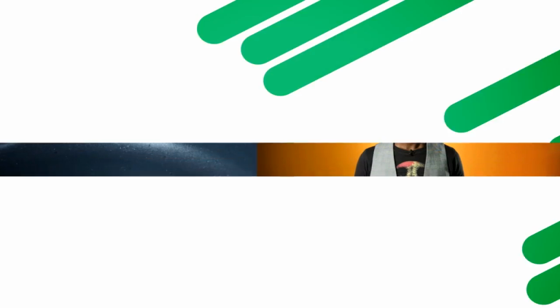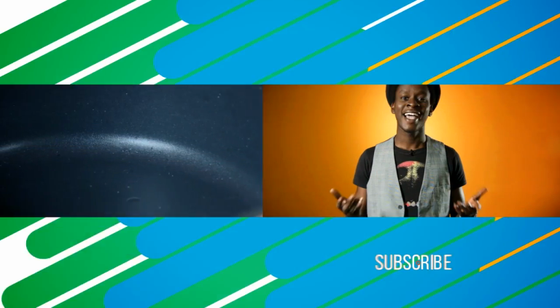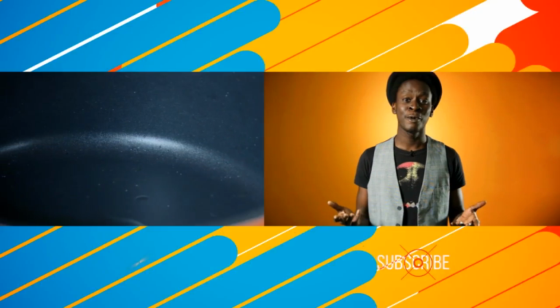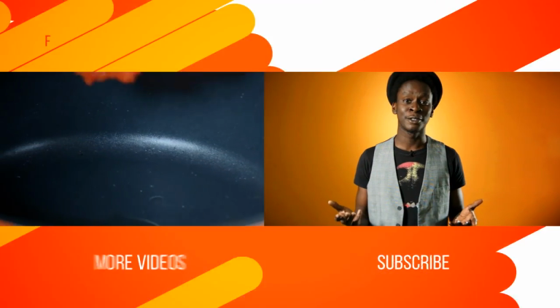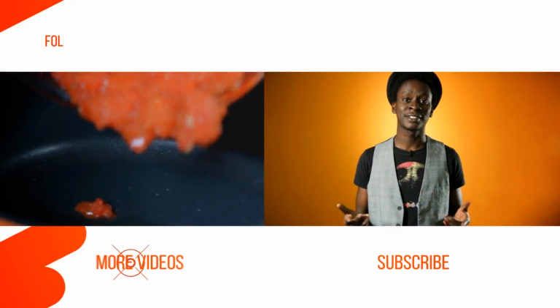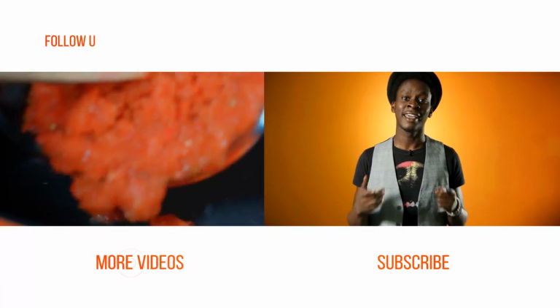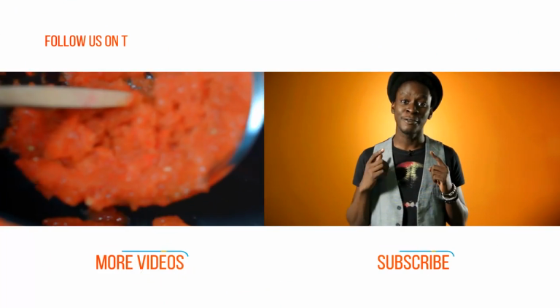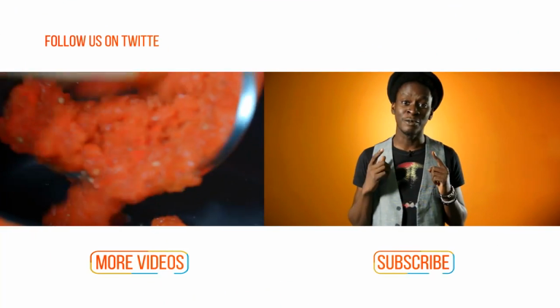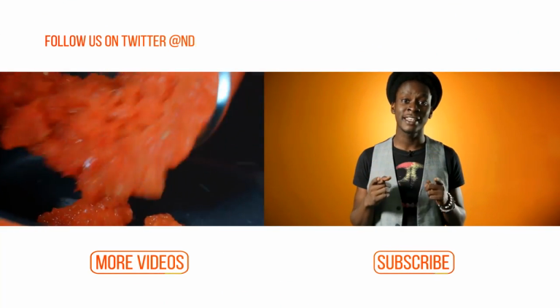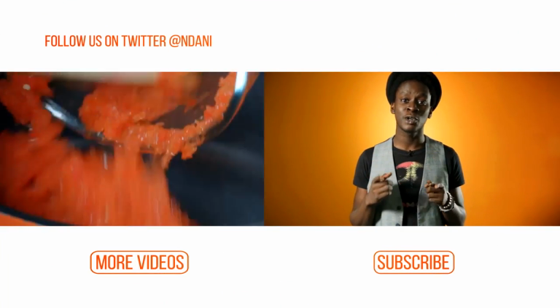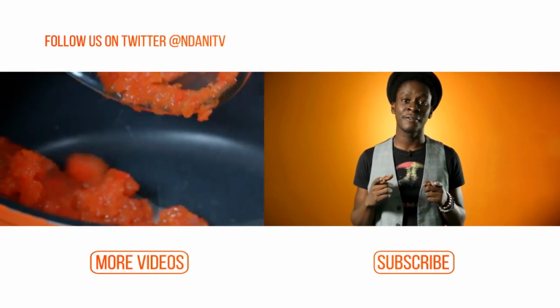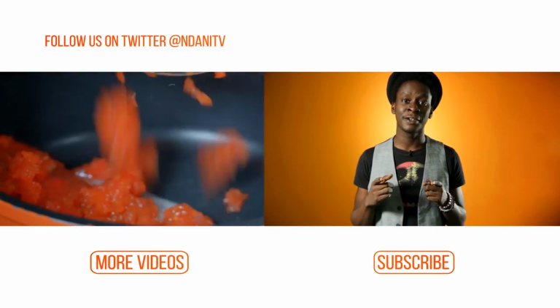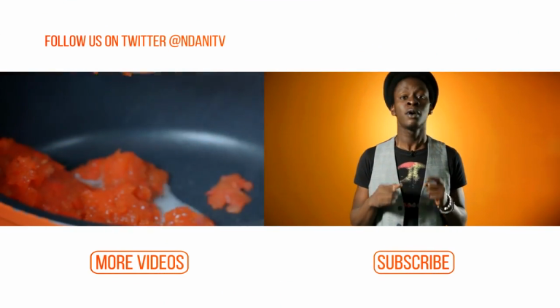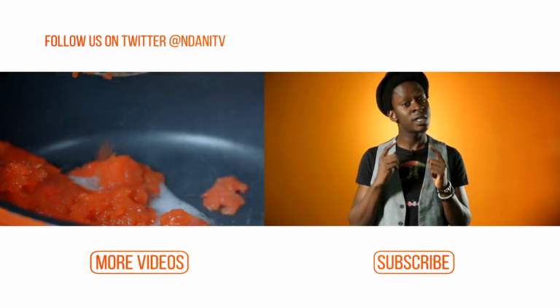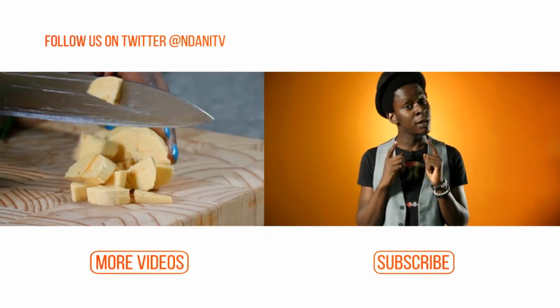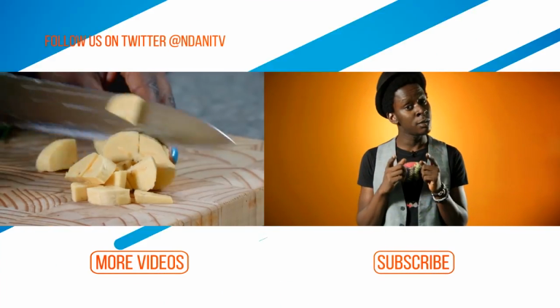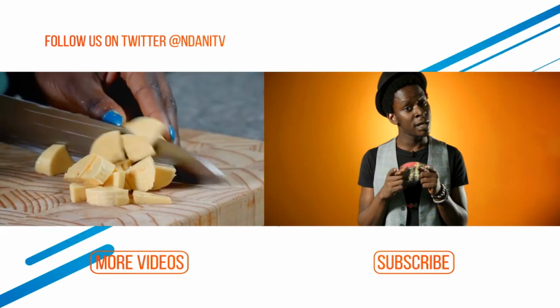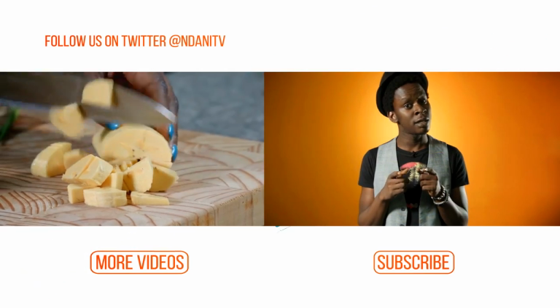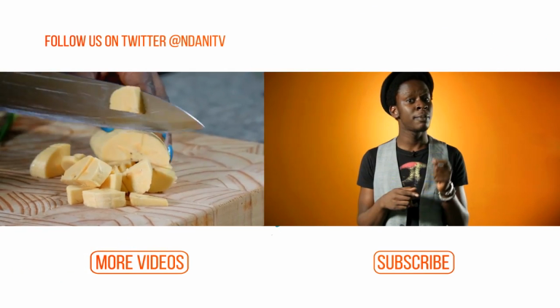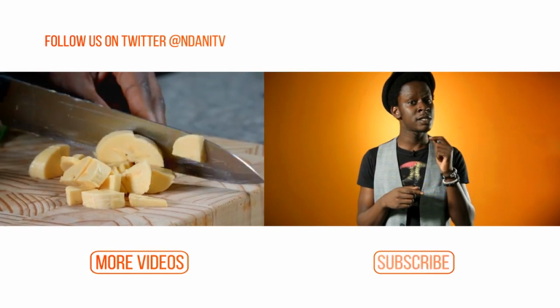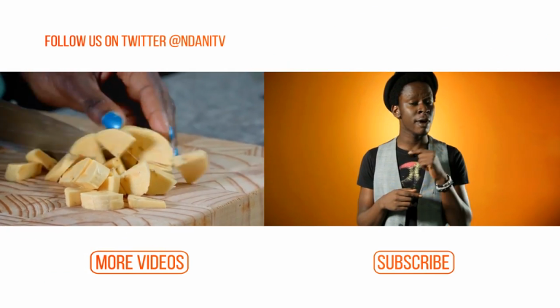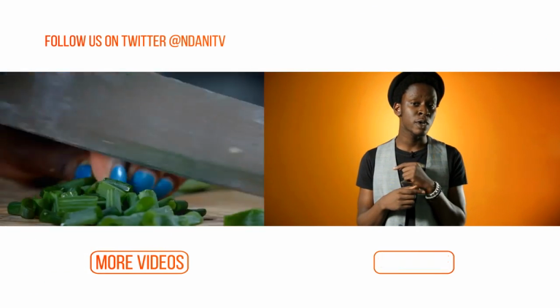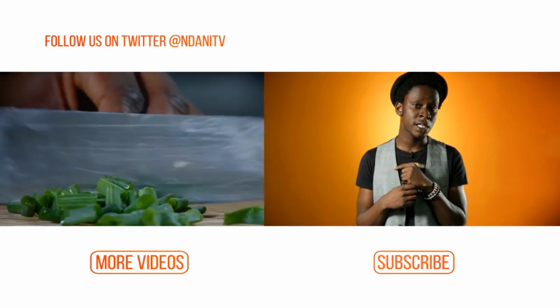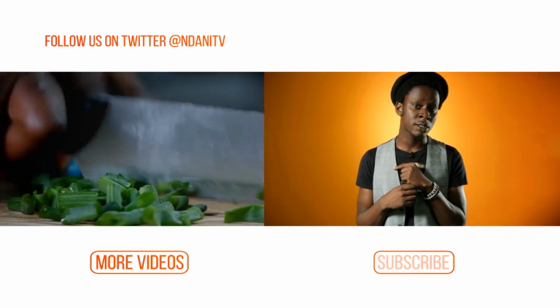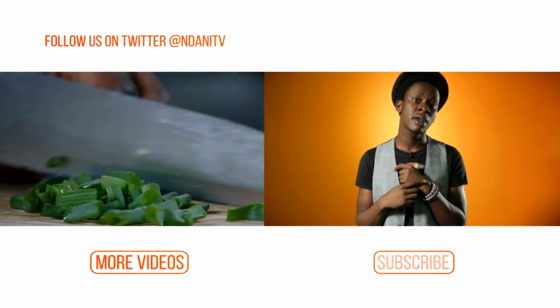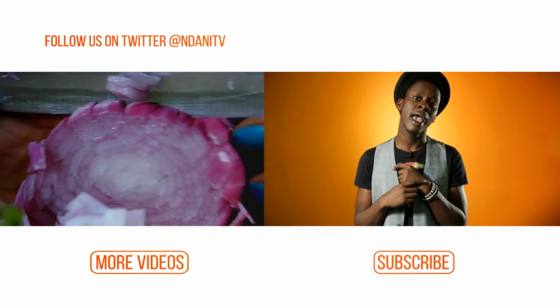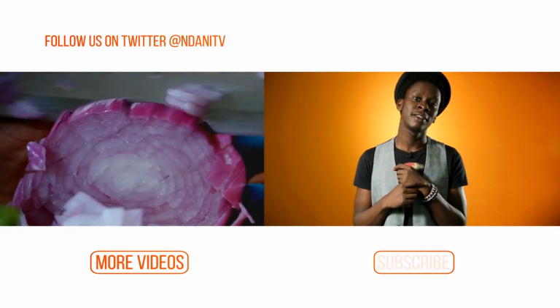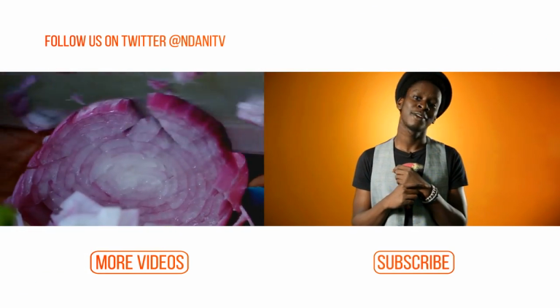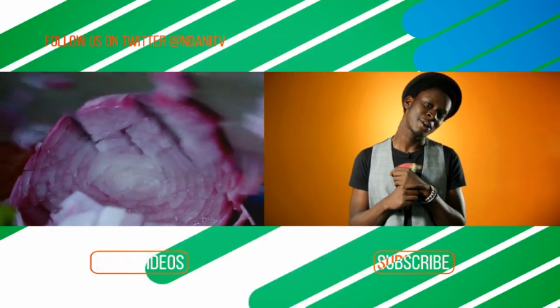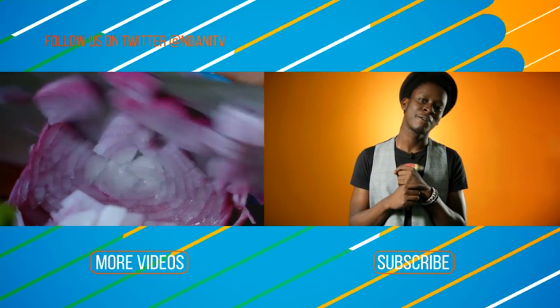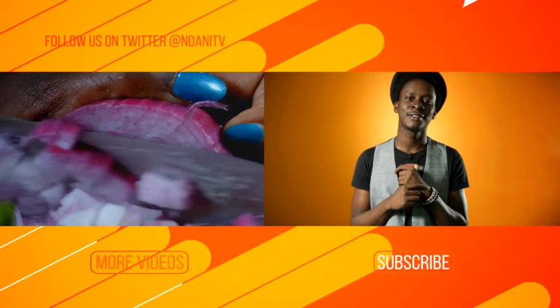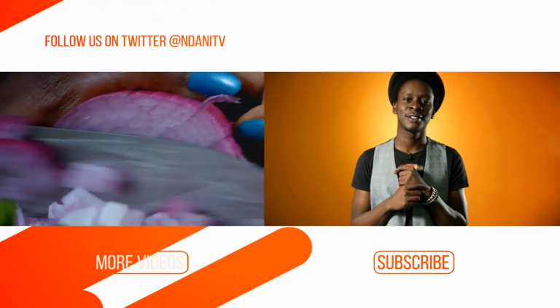Hi, I'm Onos. And if you did enjoy that video — which I know you did — you better subscribe to our channel and you can watch more videos too.